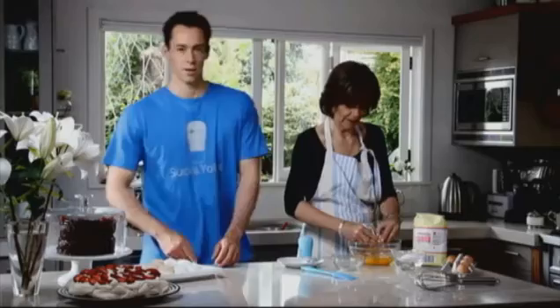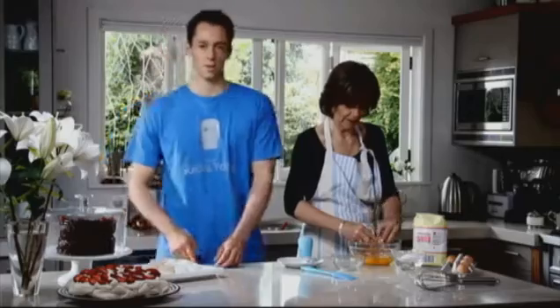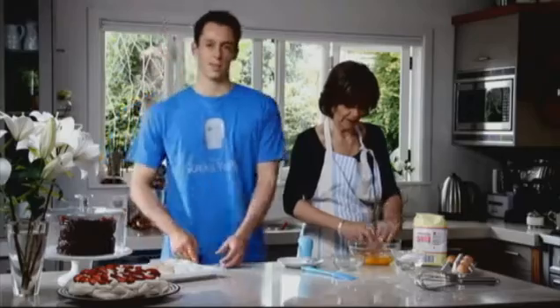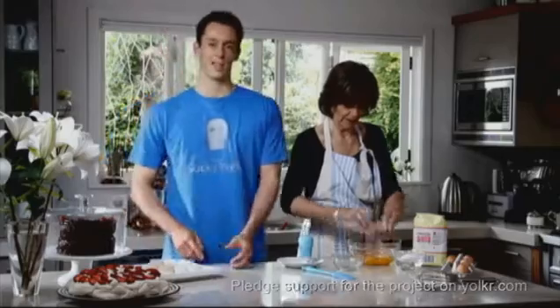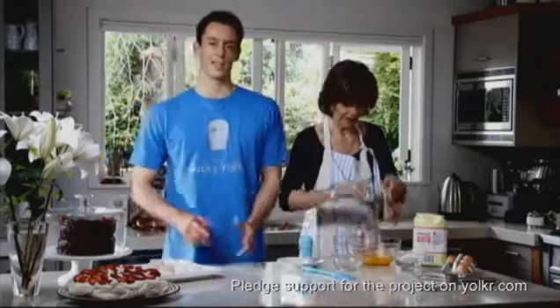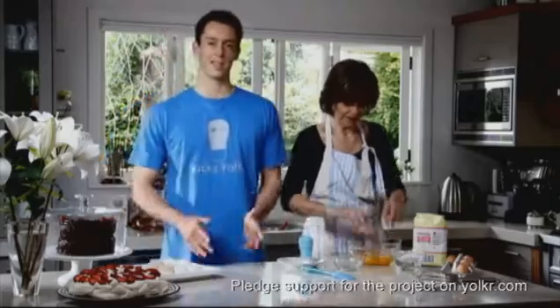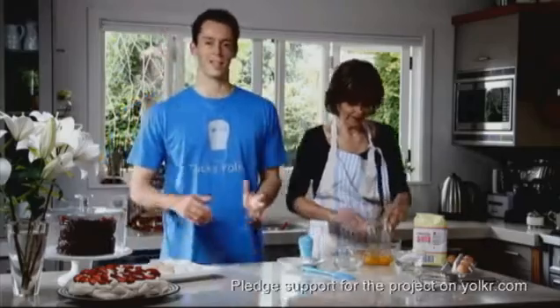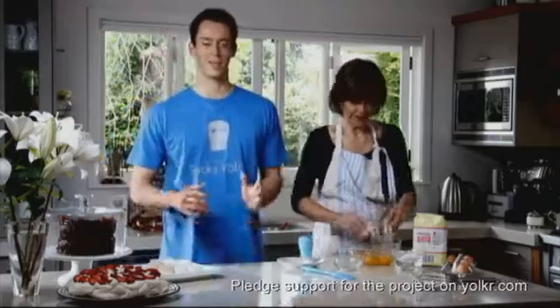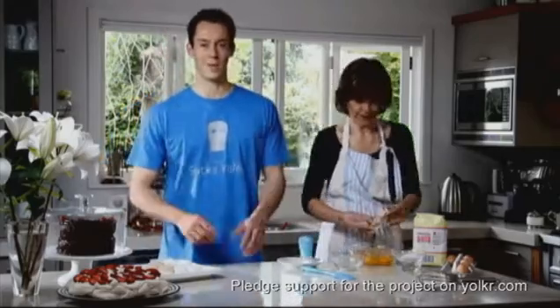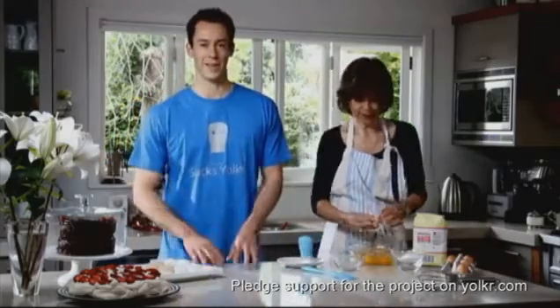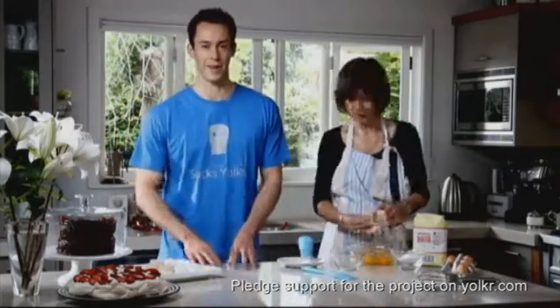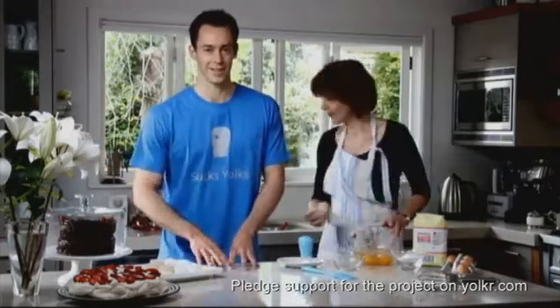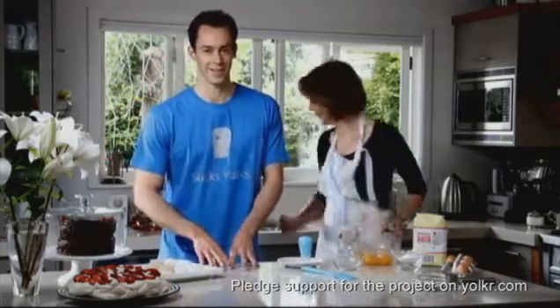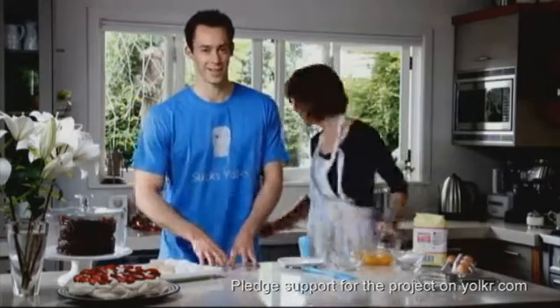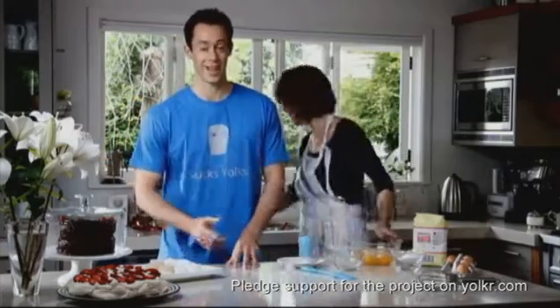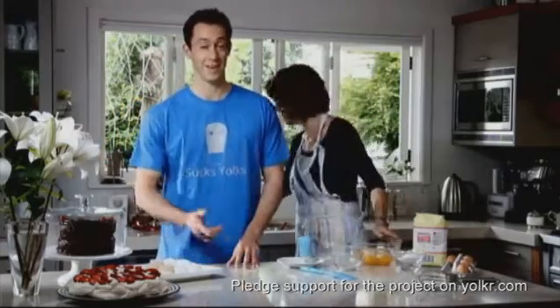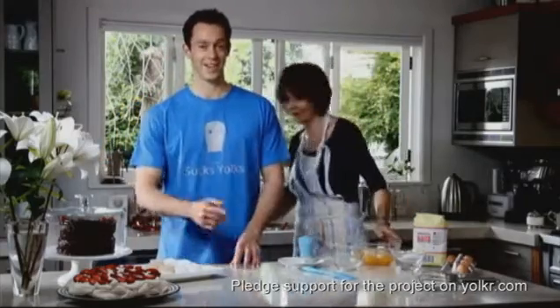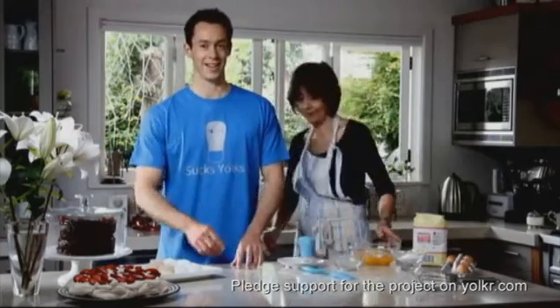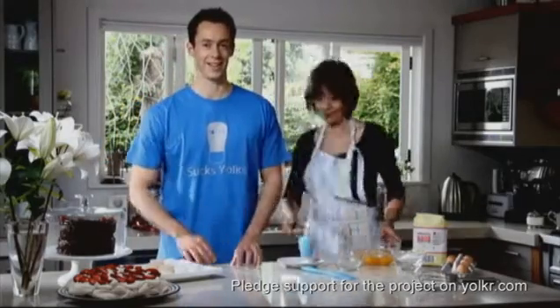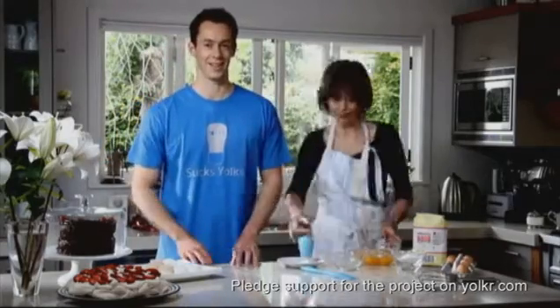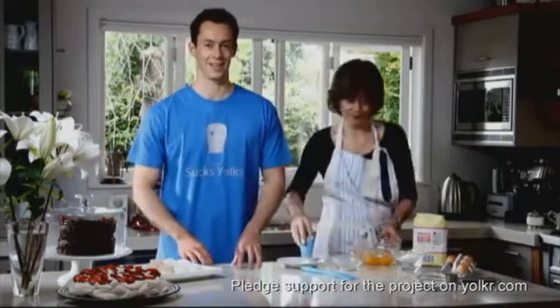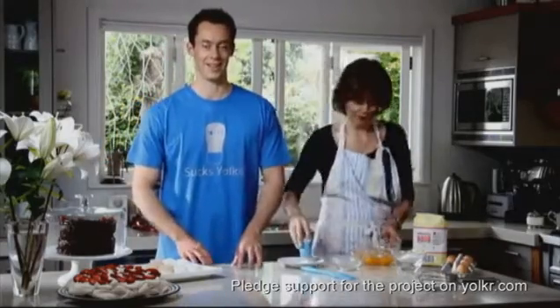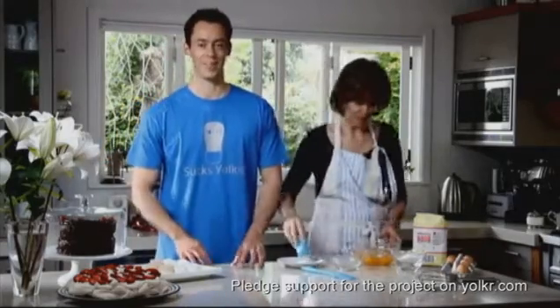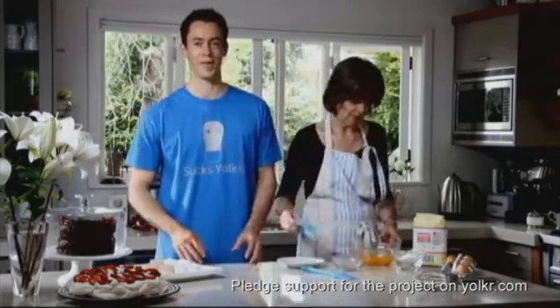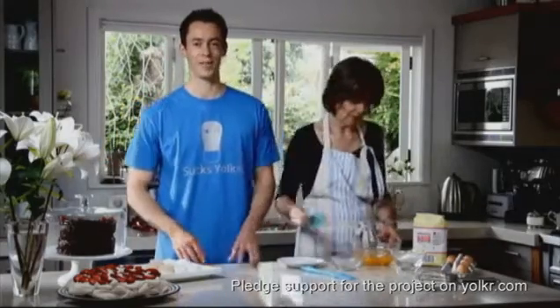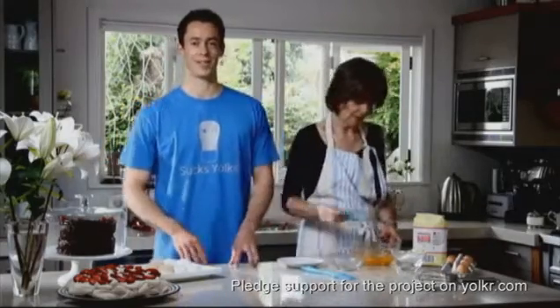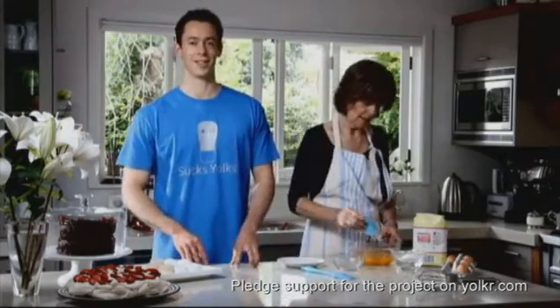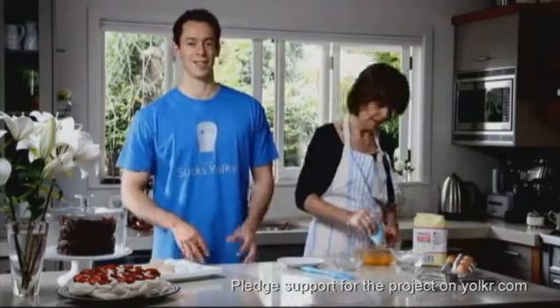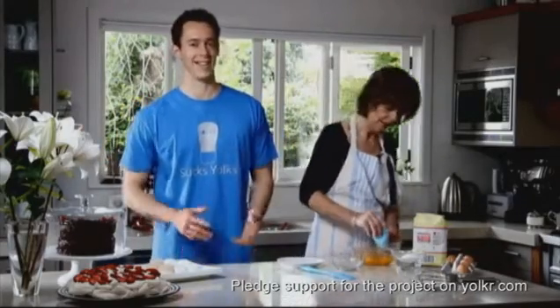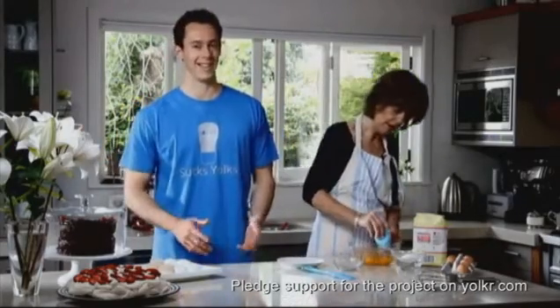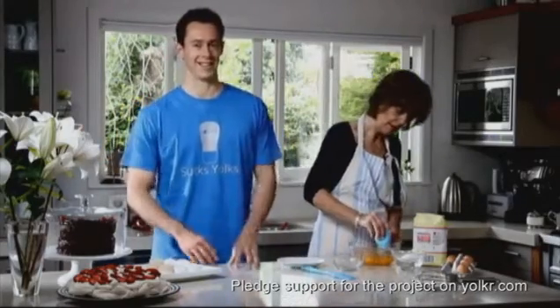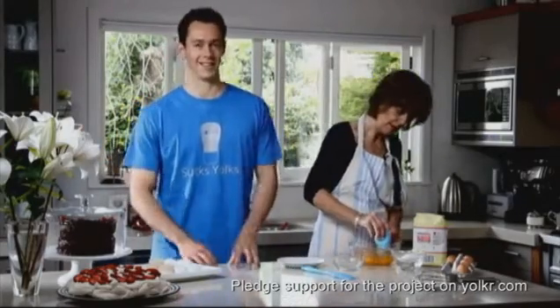It's fantastic for anyone that bakes and makes a great gift. The perfect addition to any kitchen.